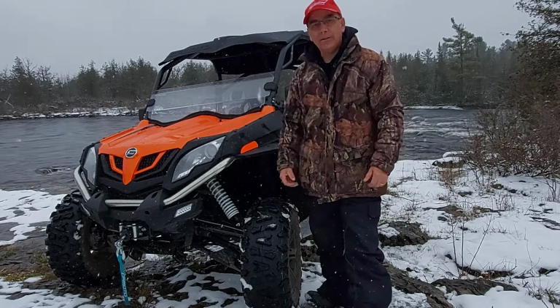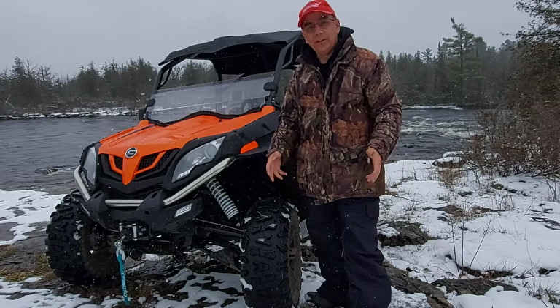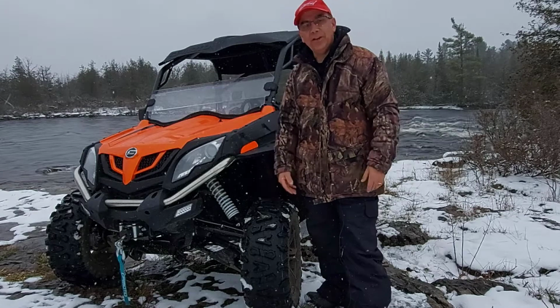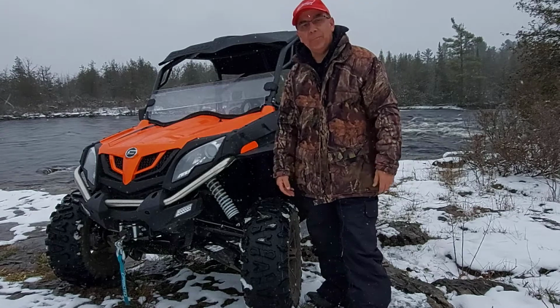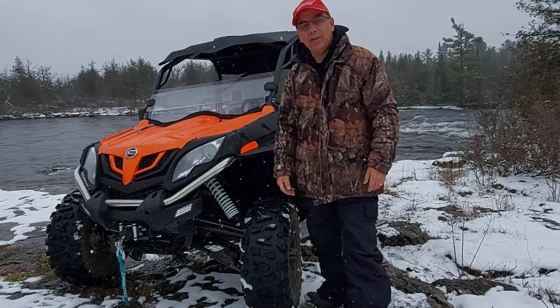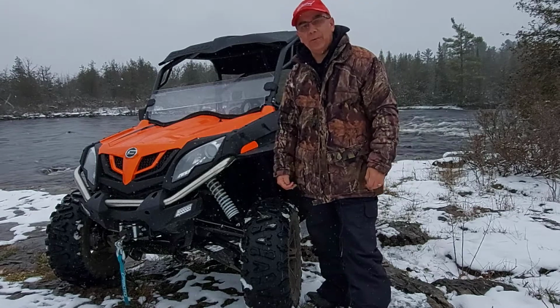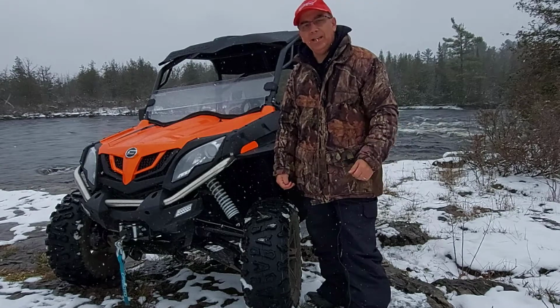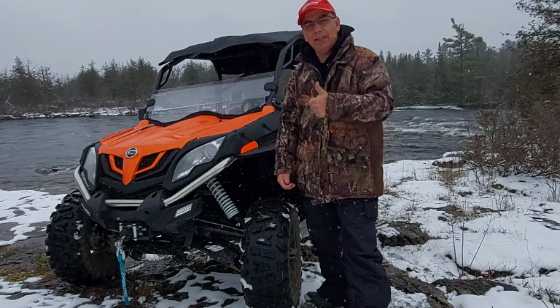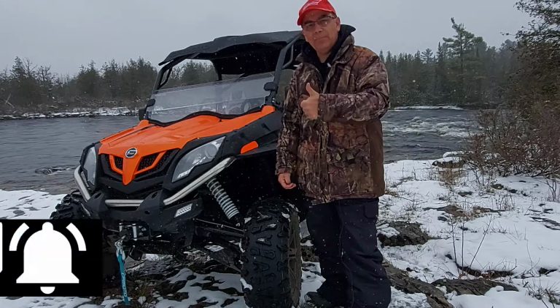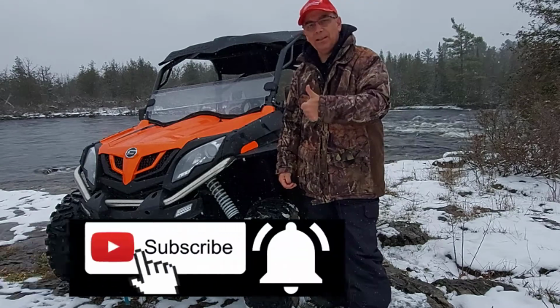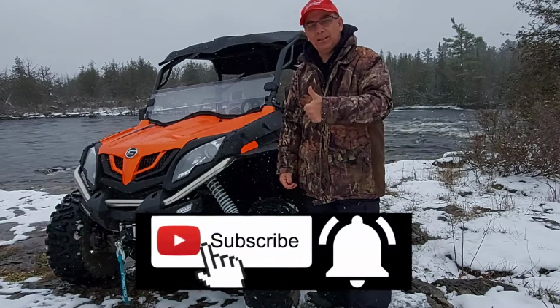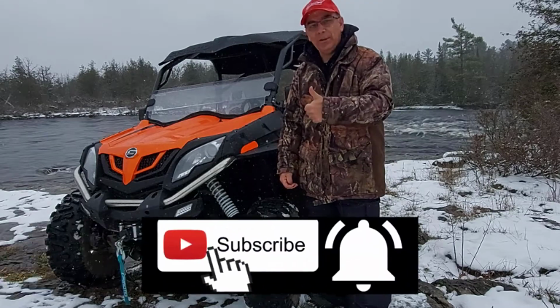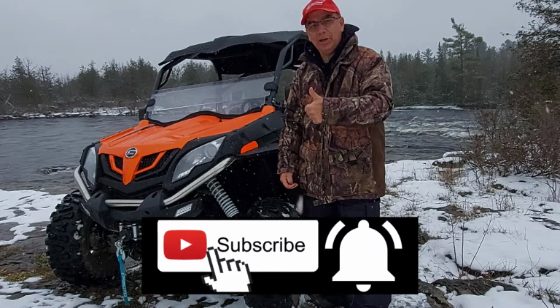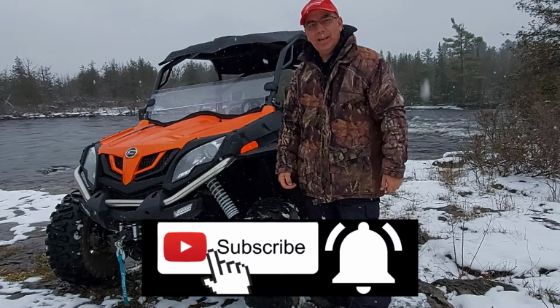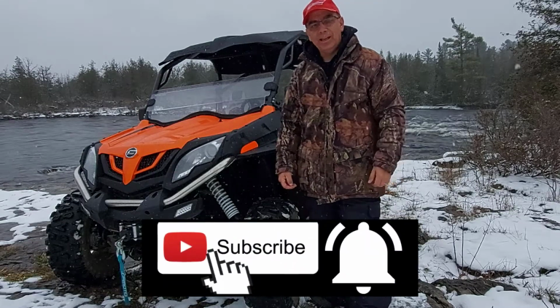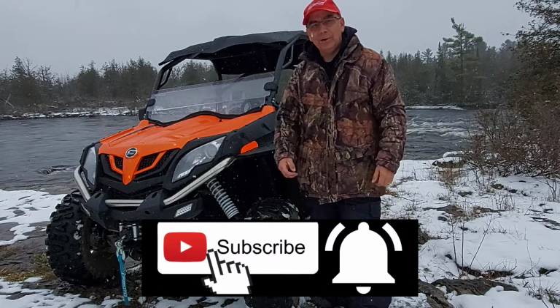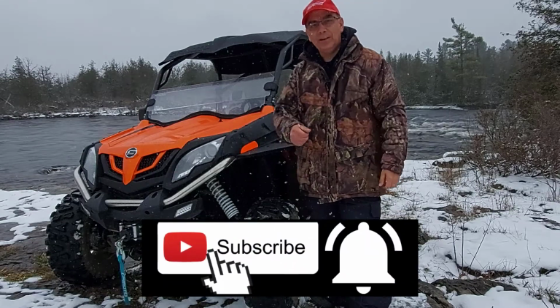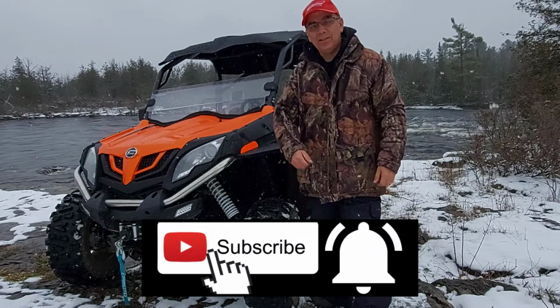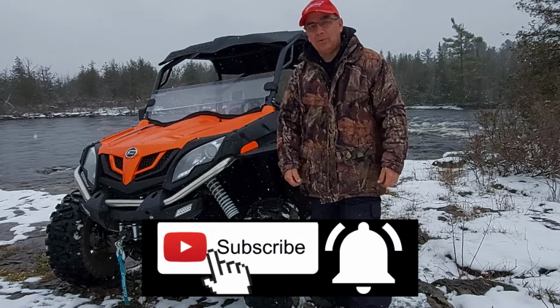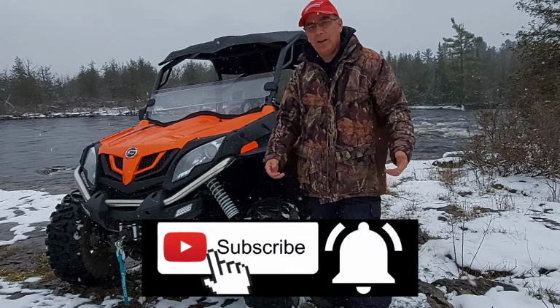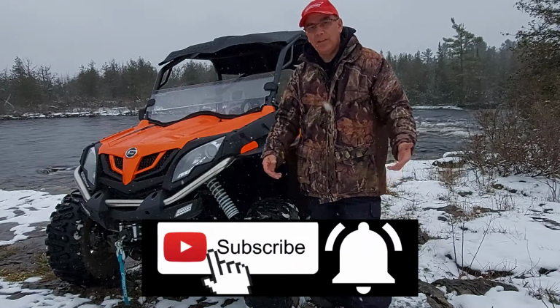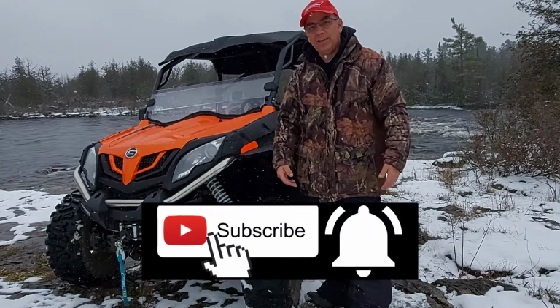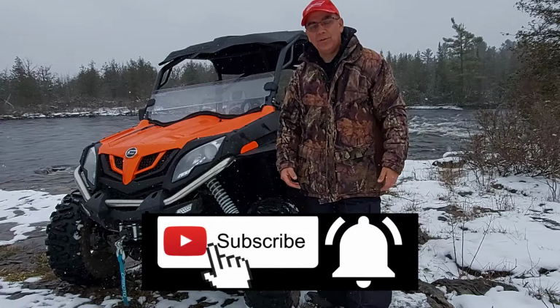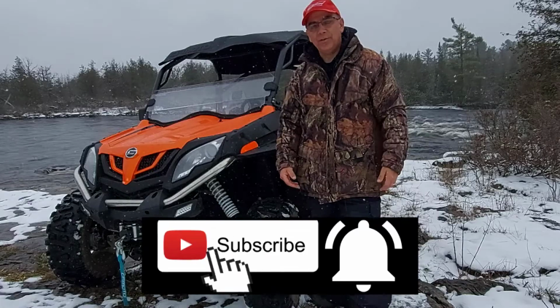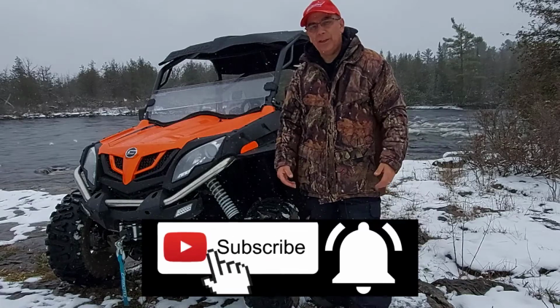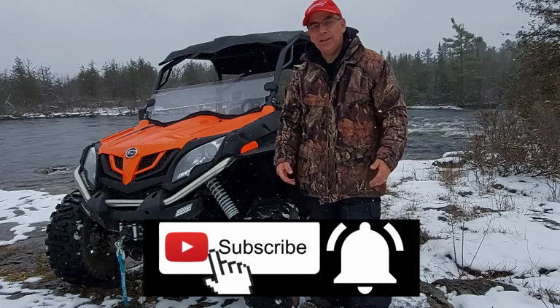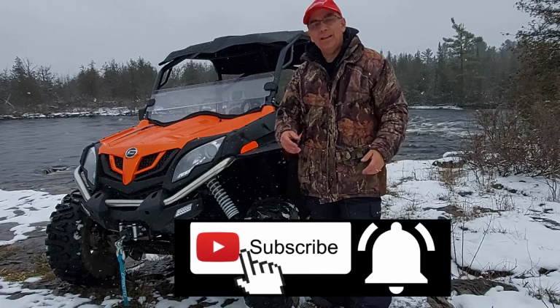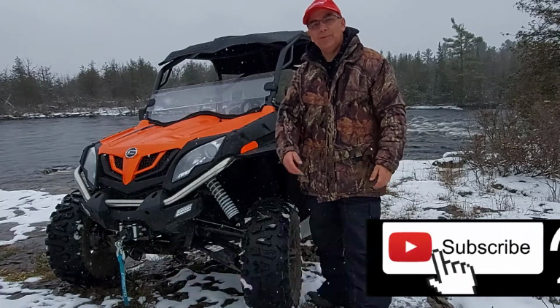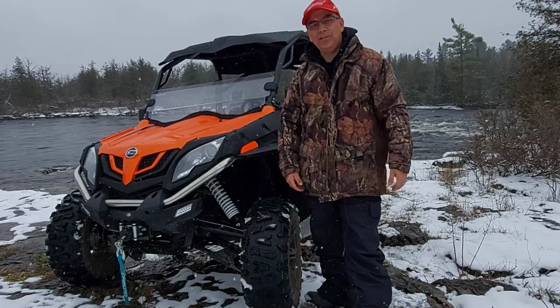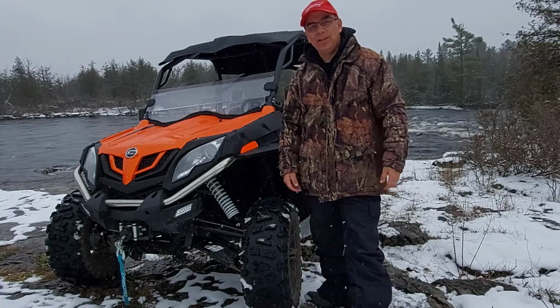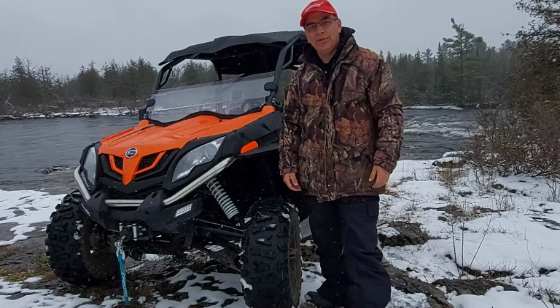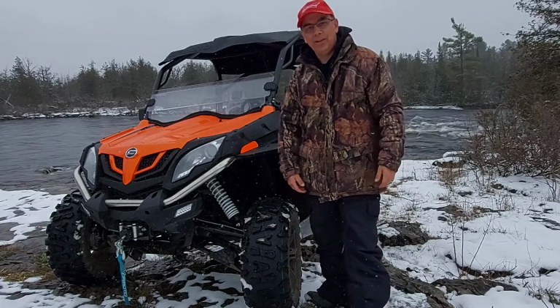So if this video helped you in any way, hit the like button to let me know. And don't forget to subscribe if you like this sort of thing. We'll see you on the next video.